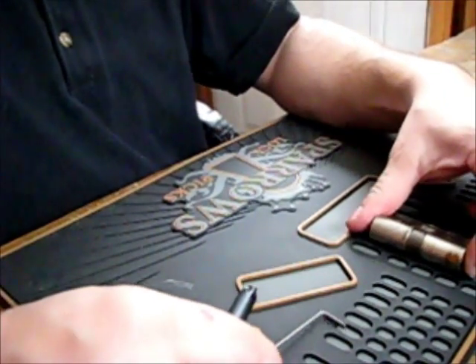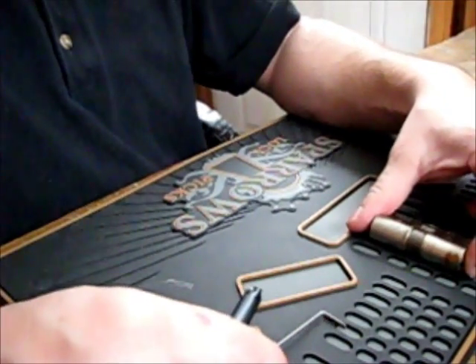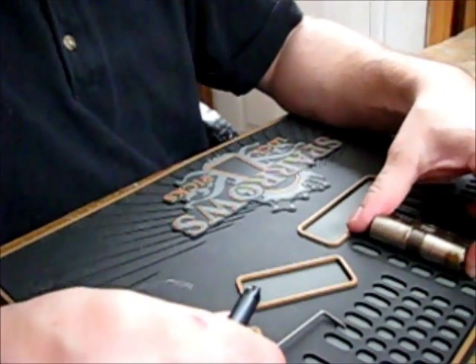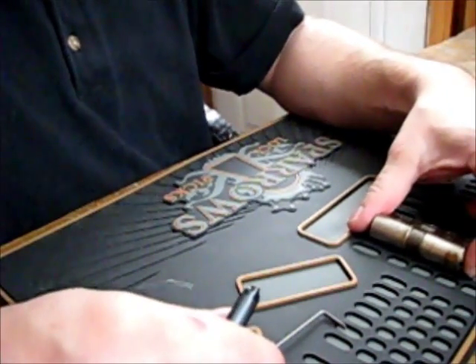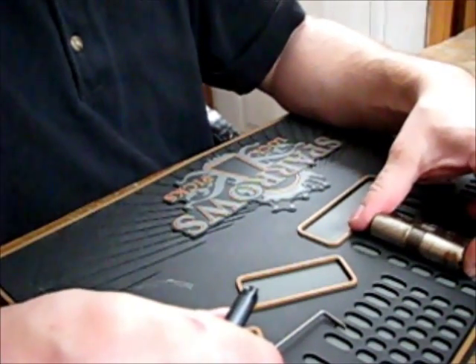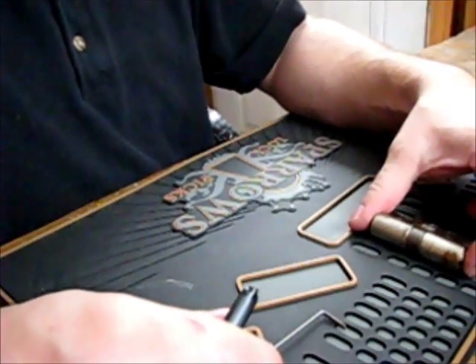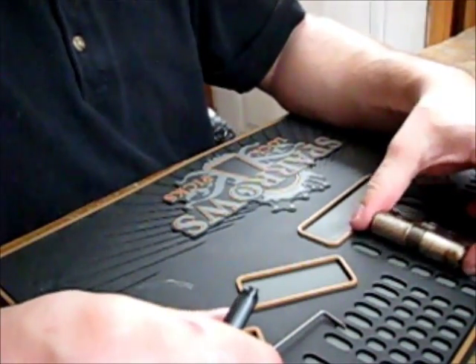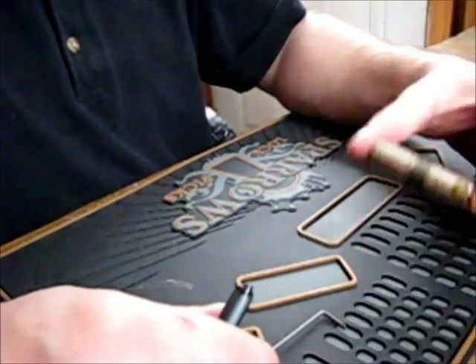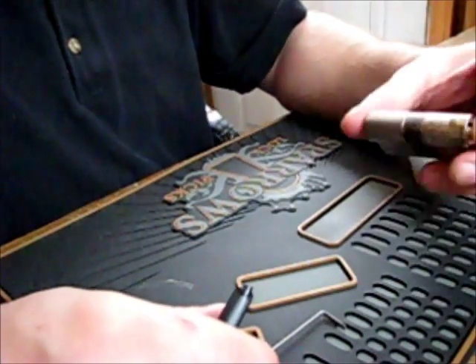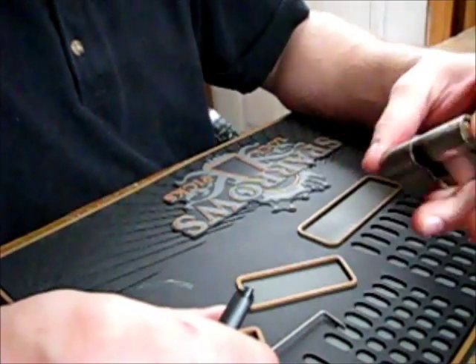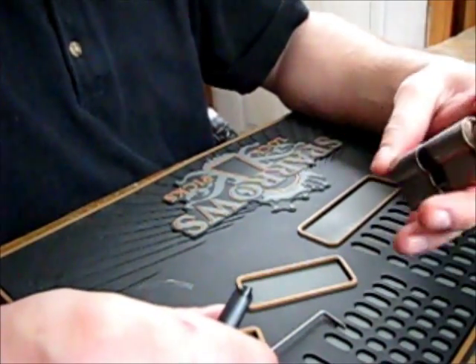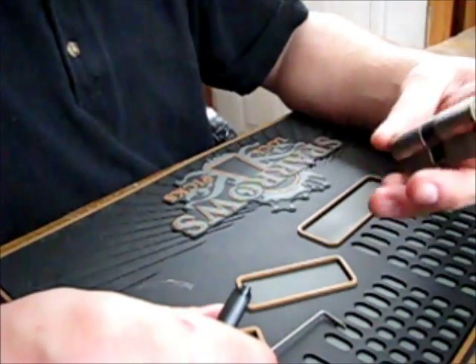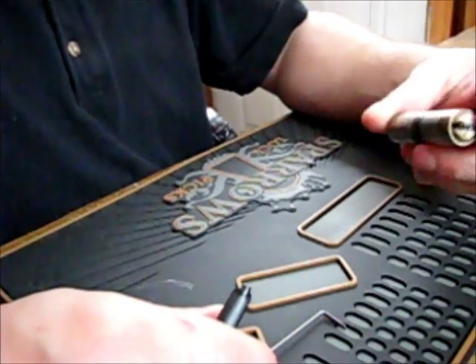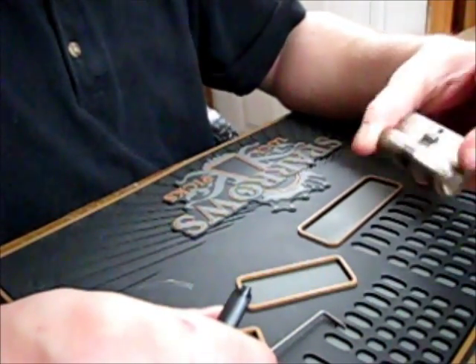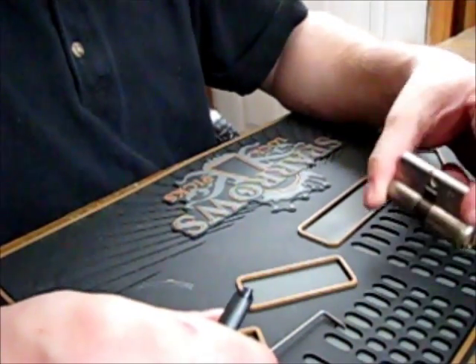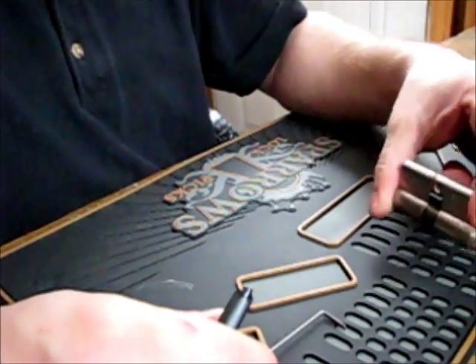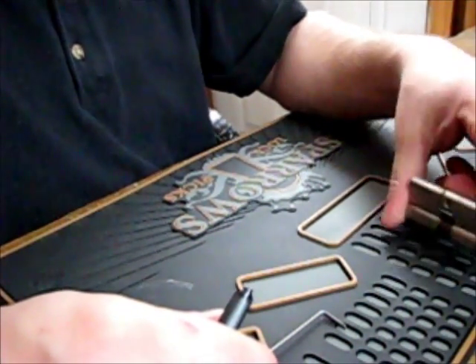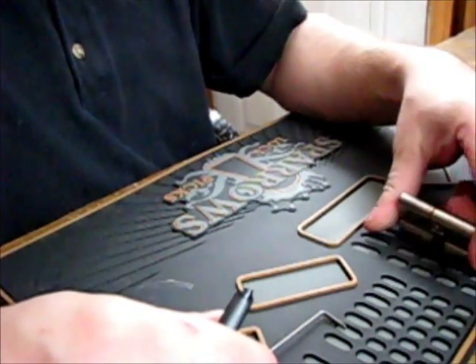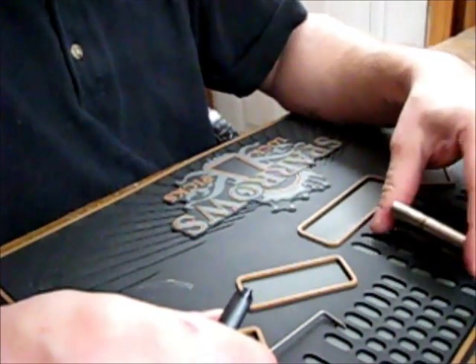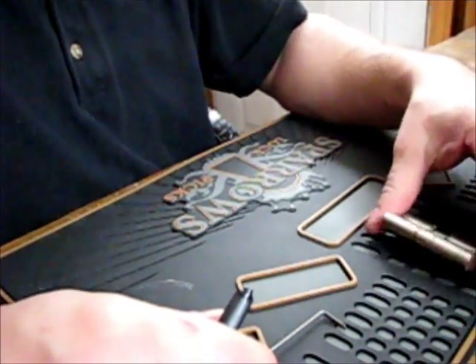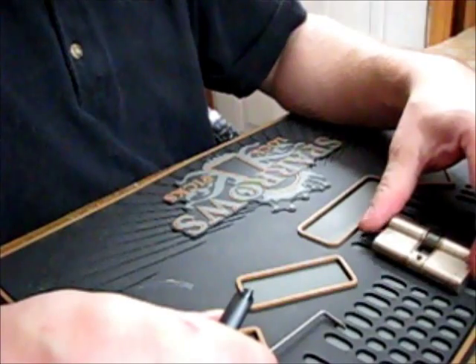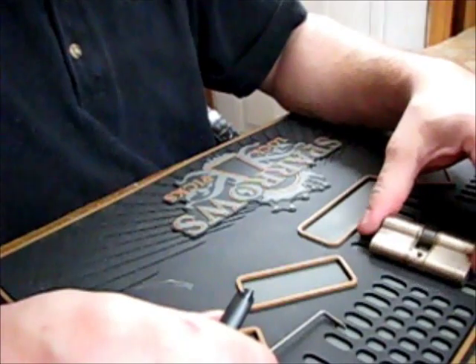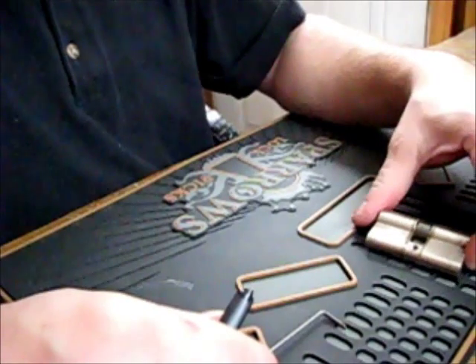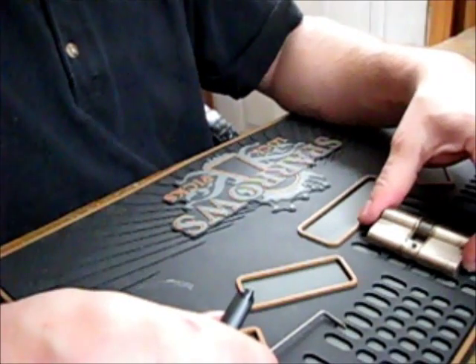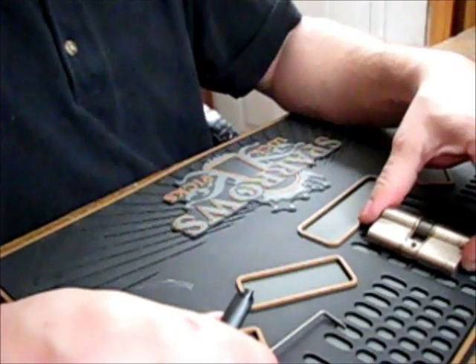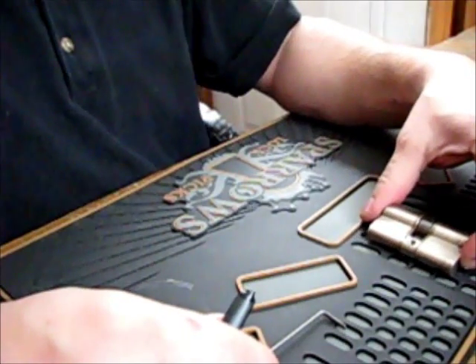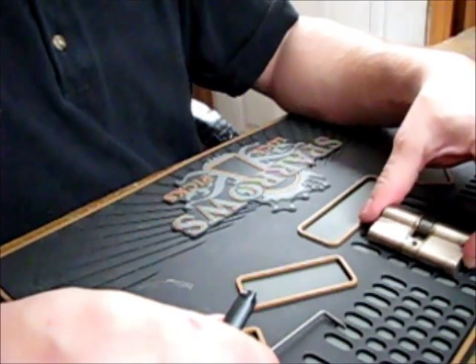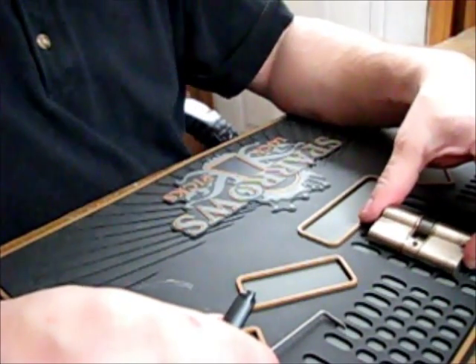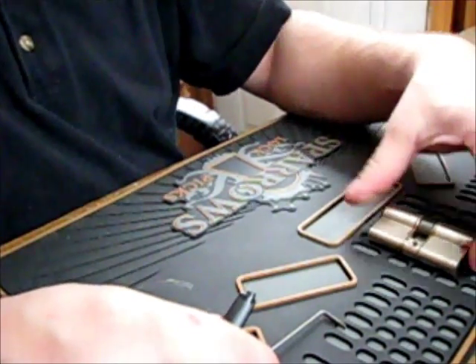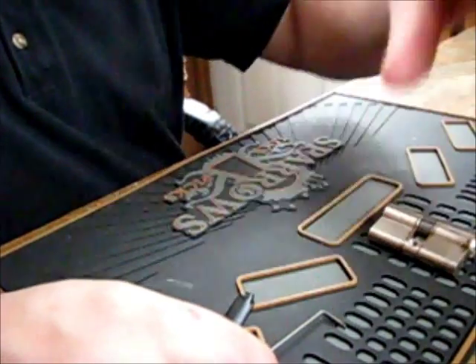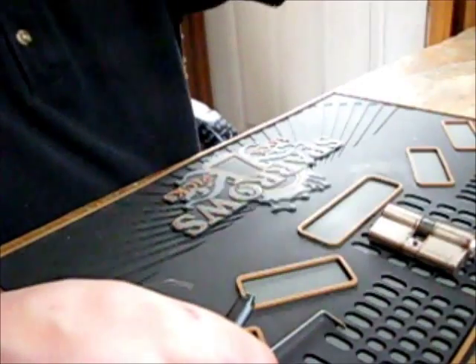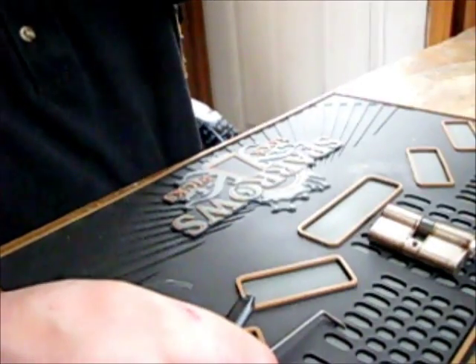Thanks again to Bosnian Bill for the locks, and you guys have a good one.